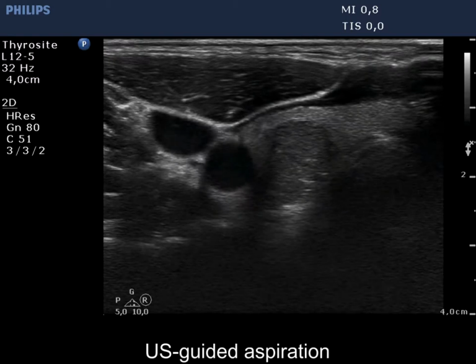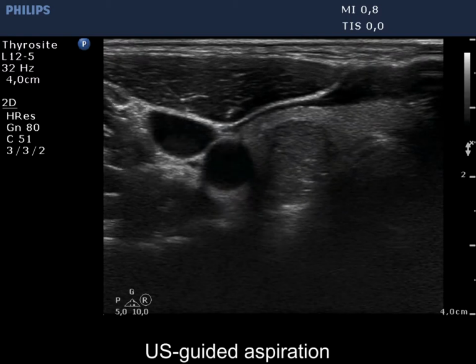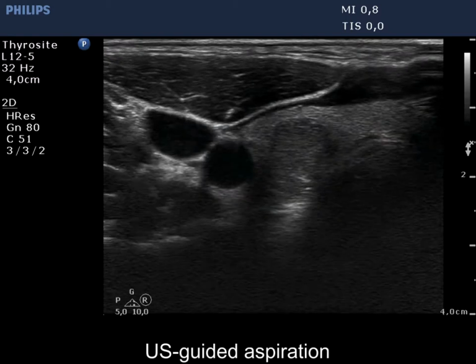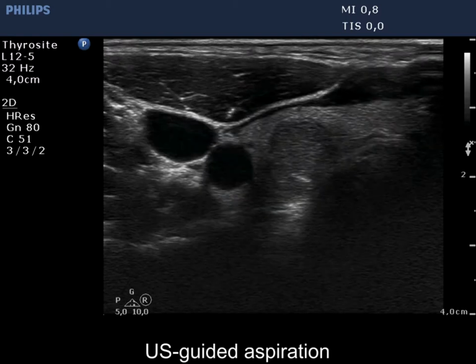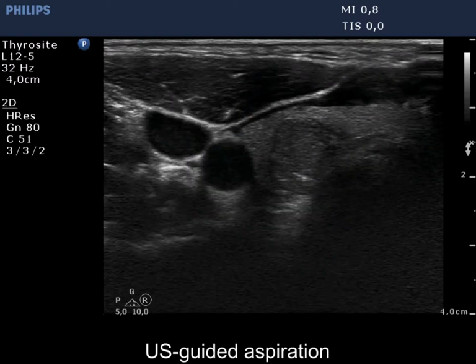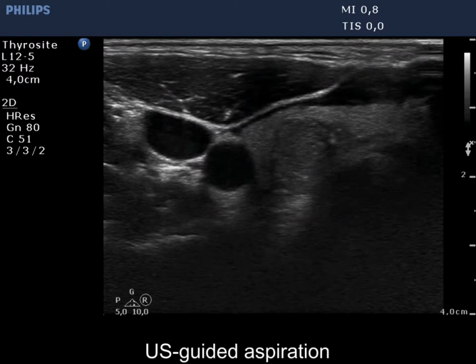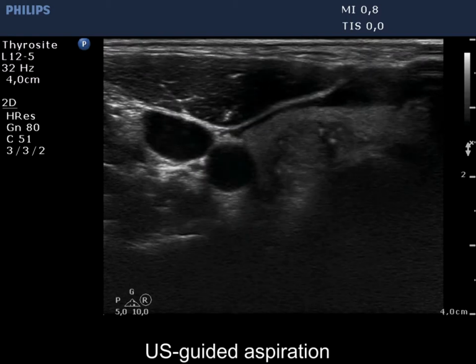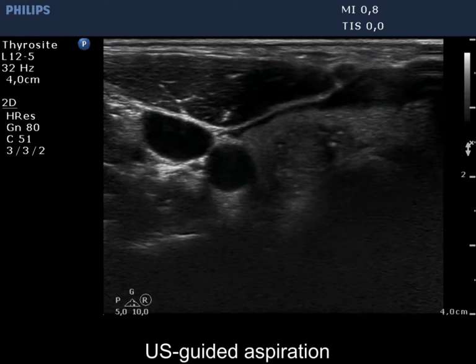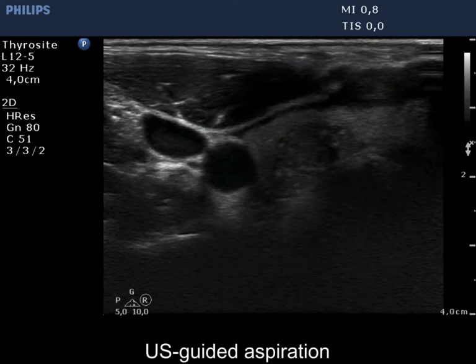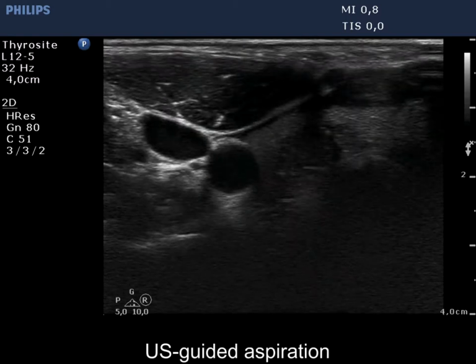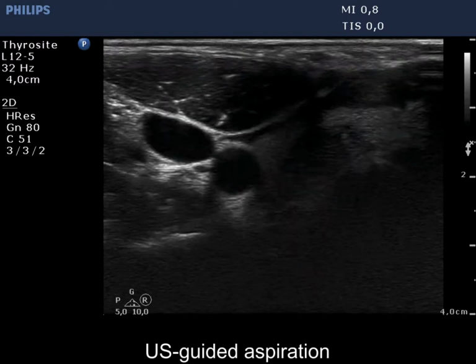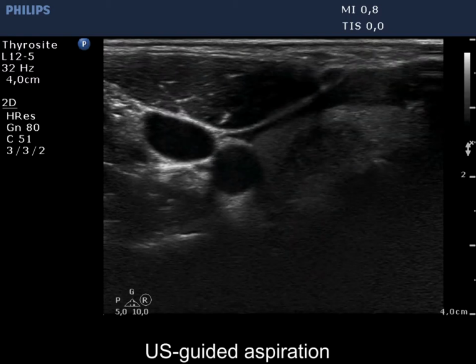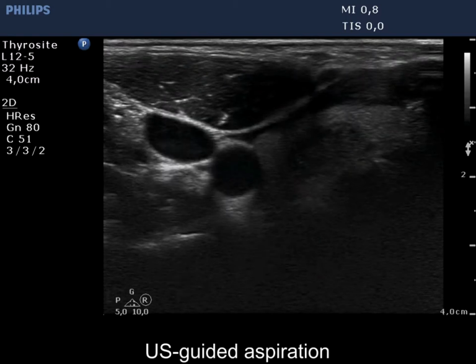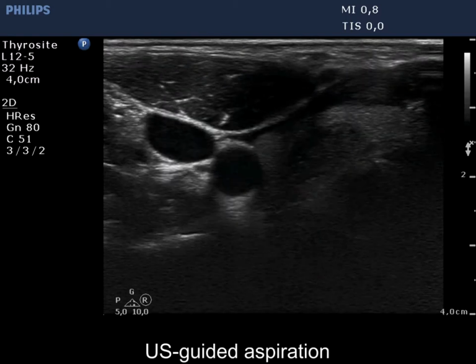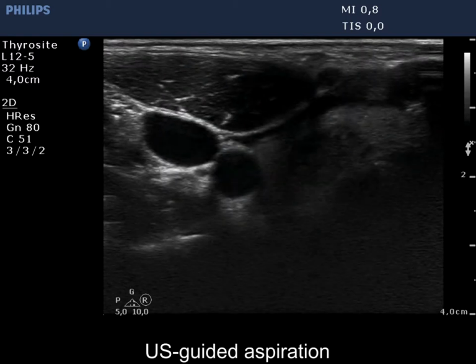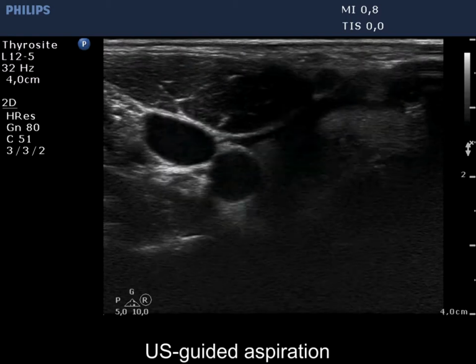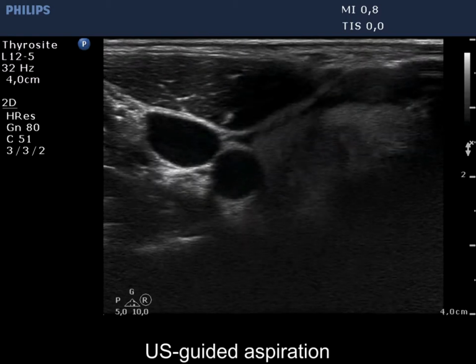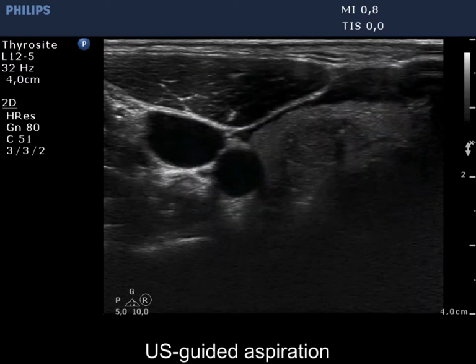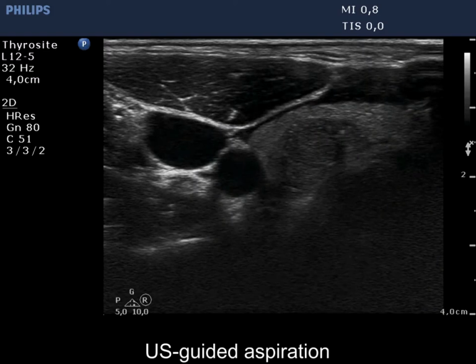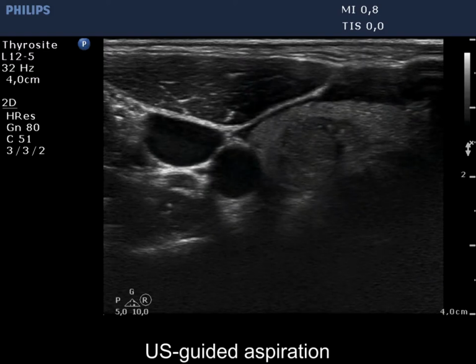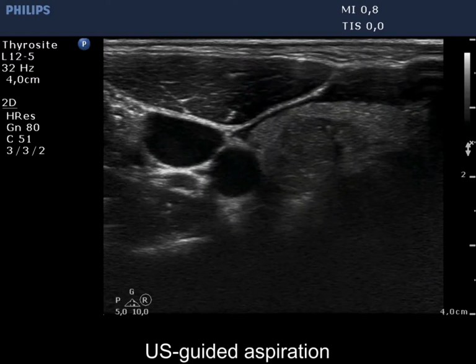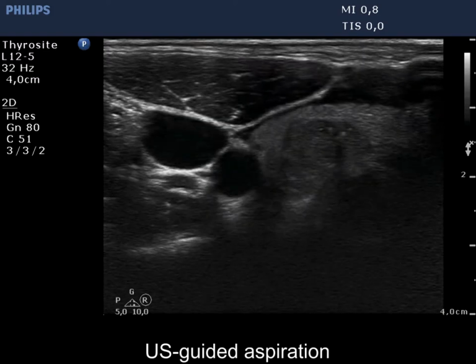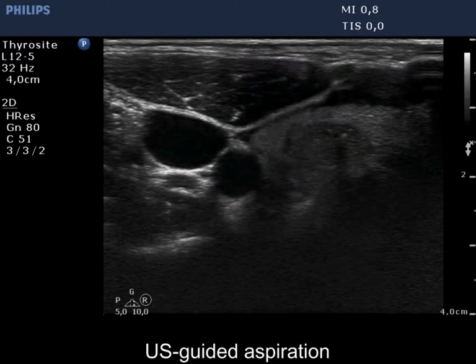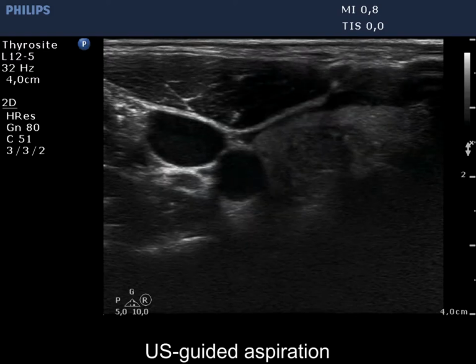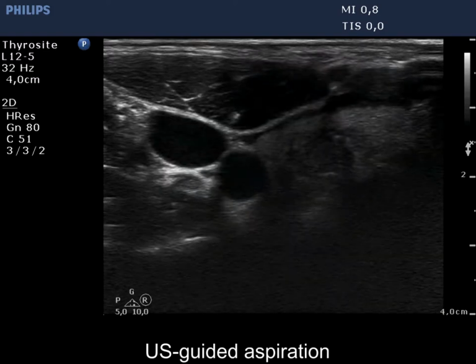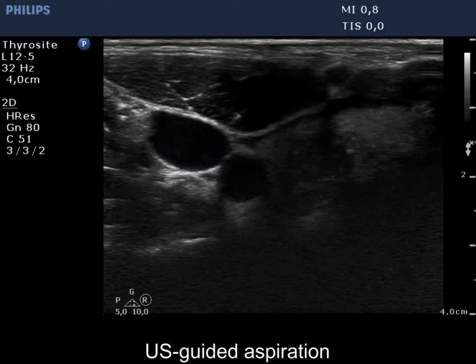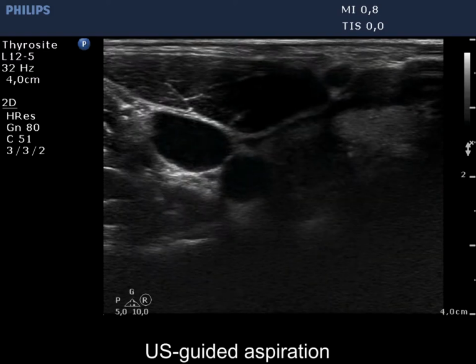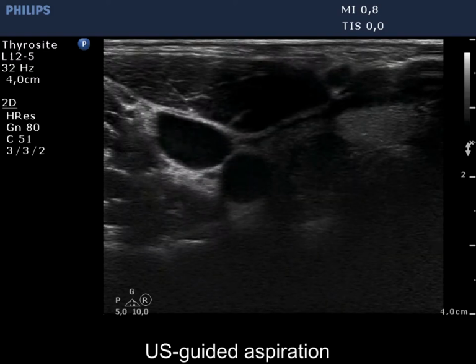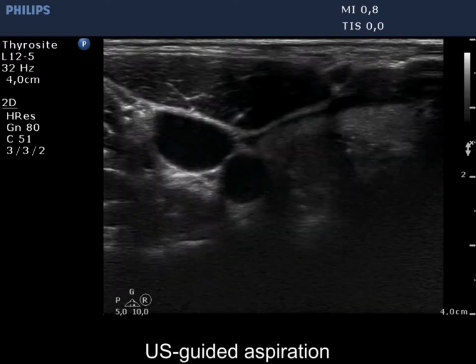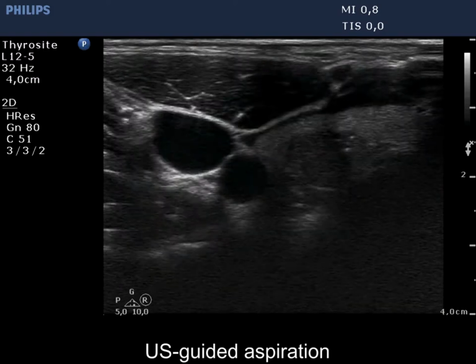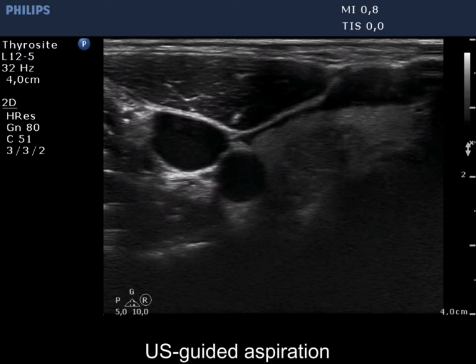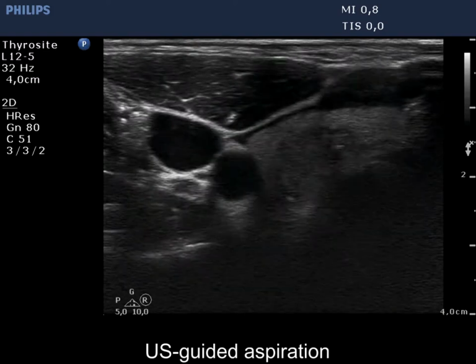Two US-guided aspirations are demonstrated. On the first attempt, only the movement of the needle can be seen.